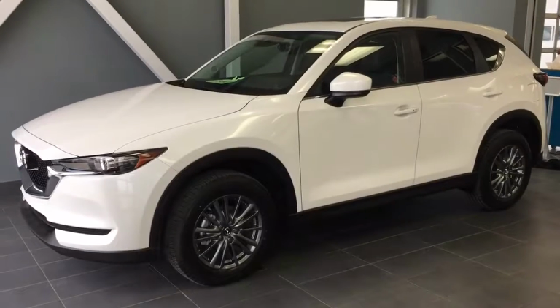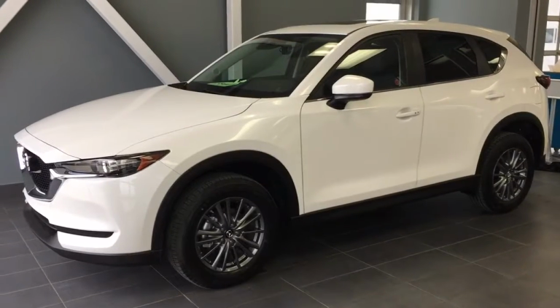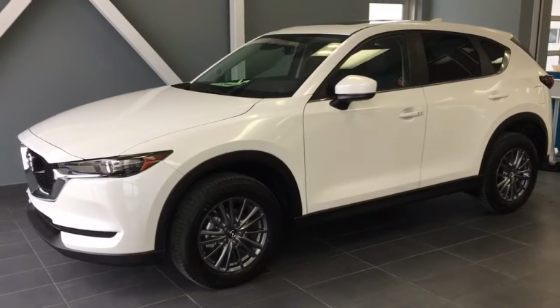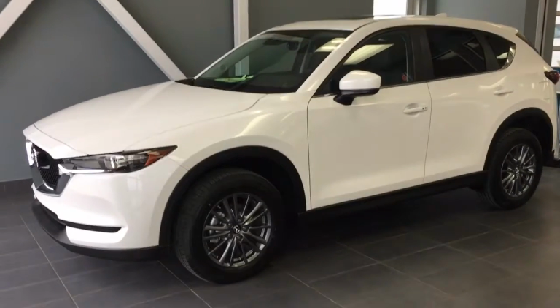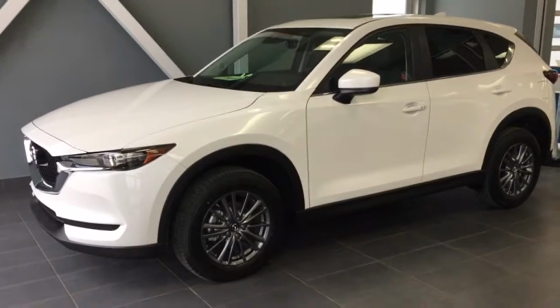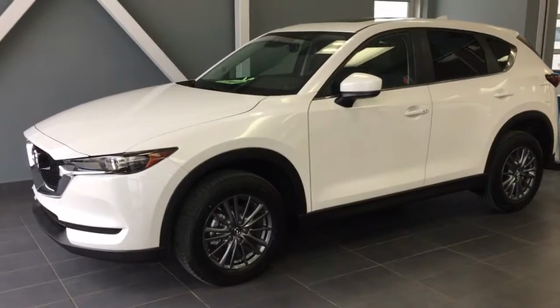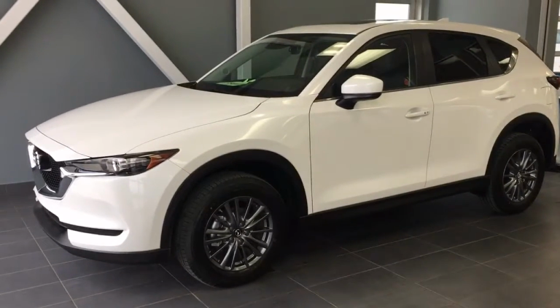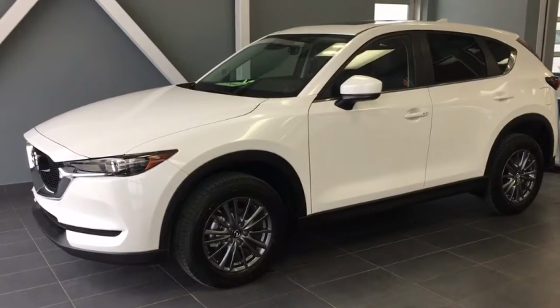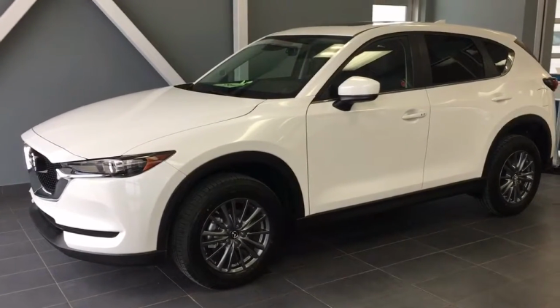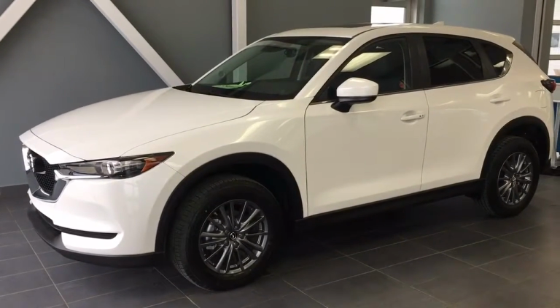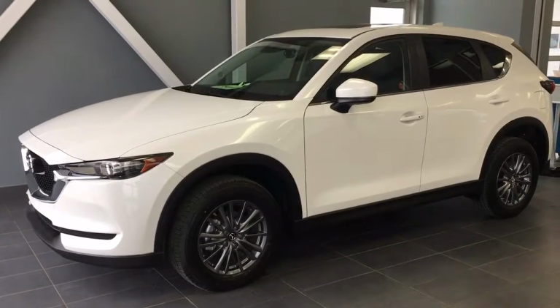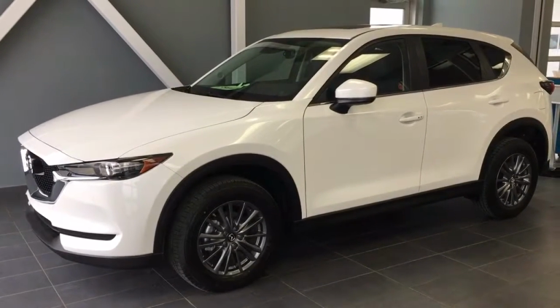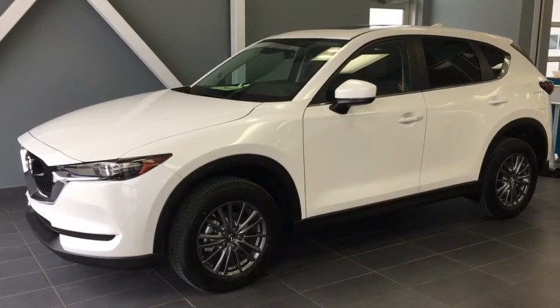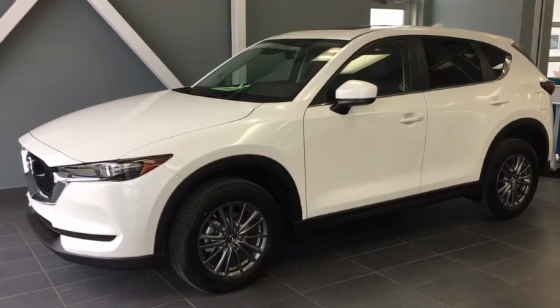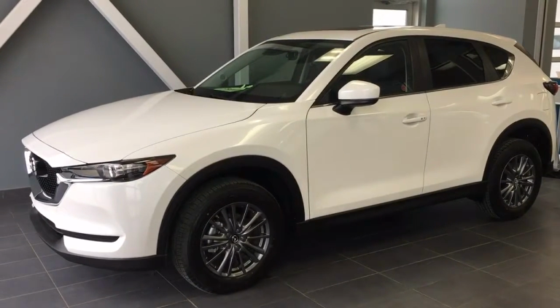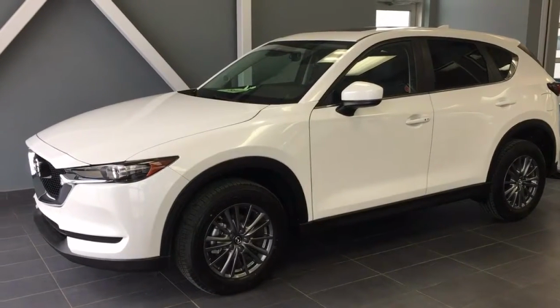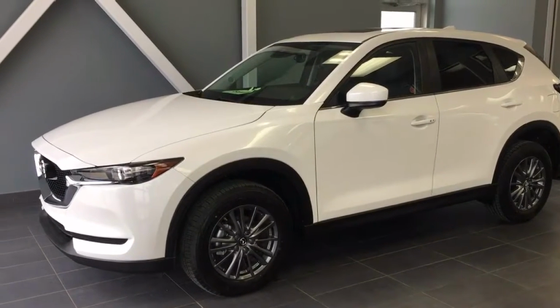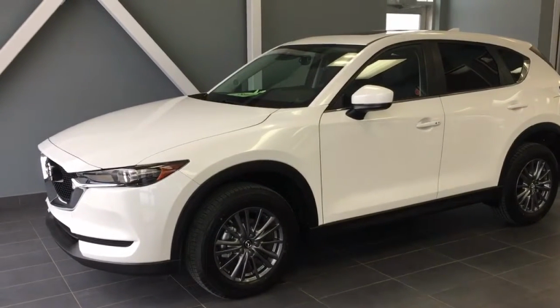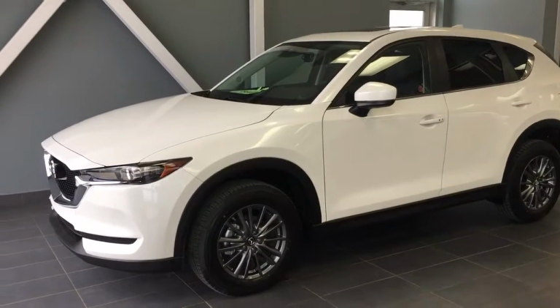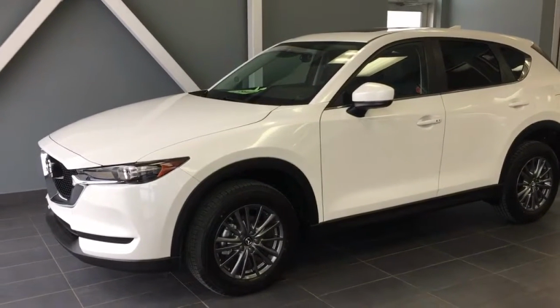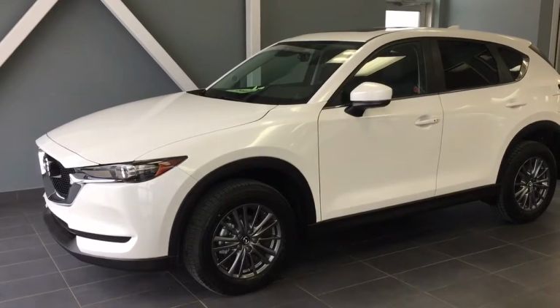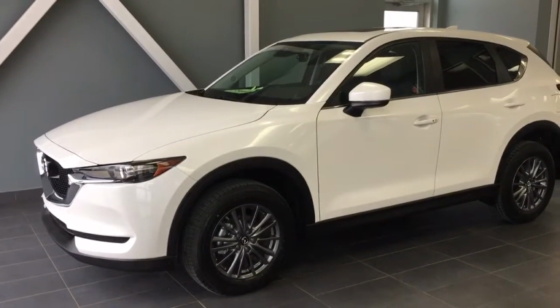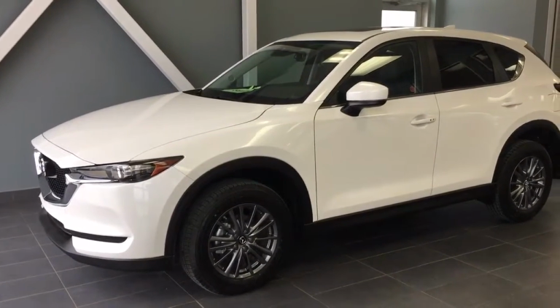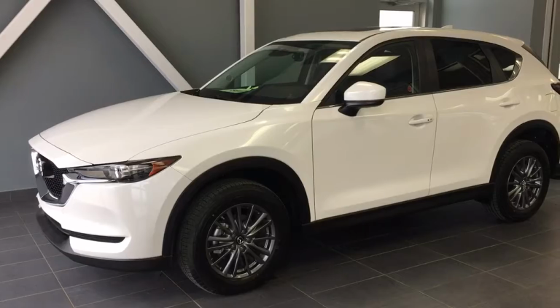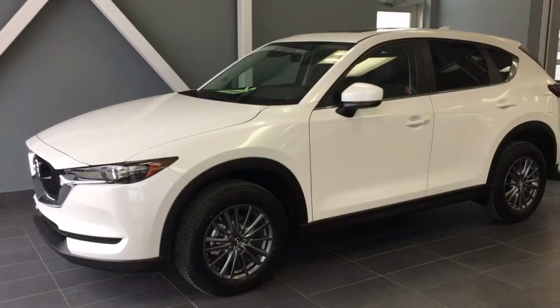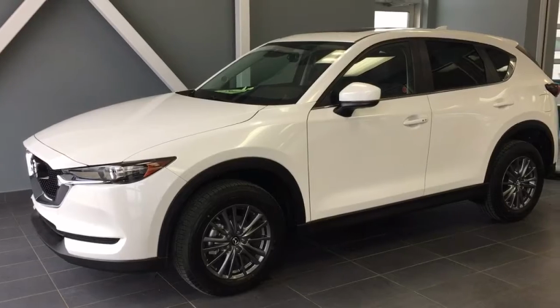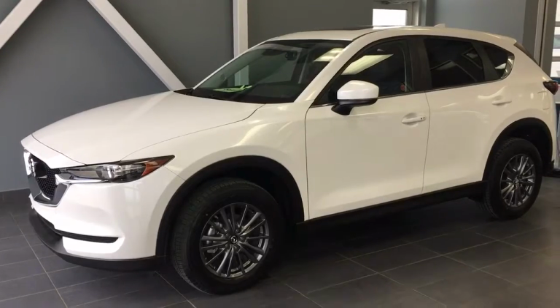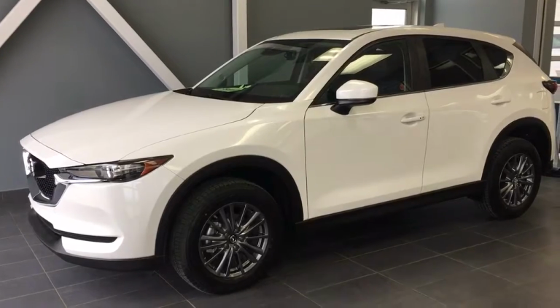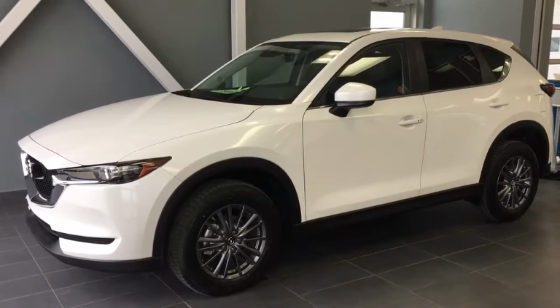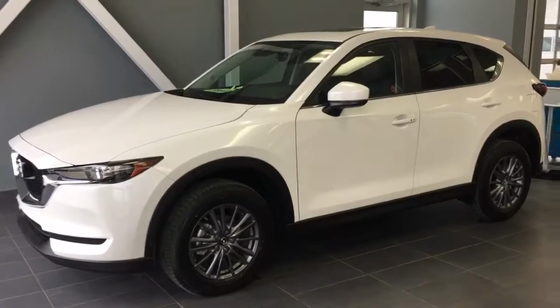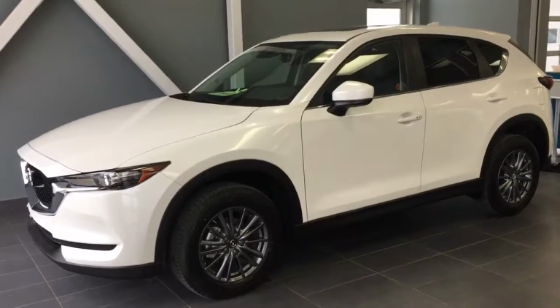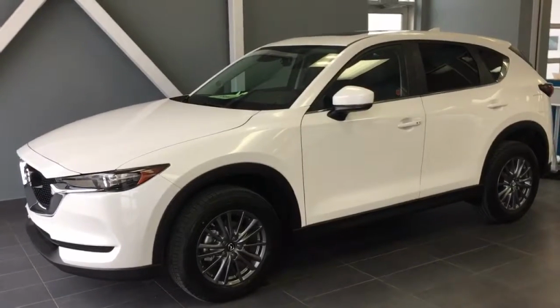Hey Craig, Jared Evans here from LA Mazda. I just wanted to give you a quick look at the 2017 Mazda CX-5 GS.